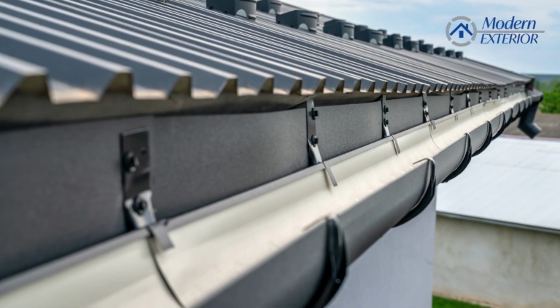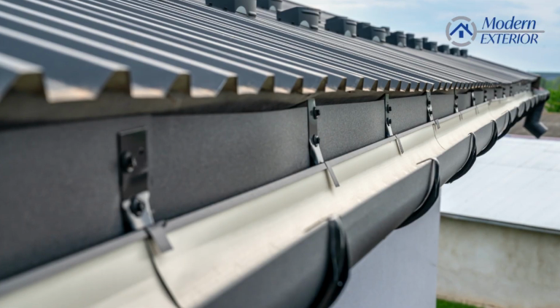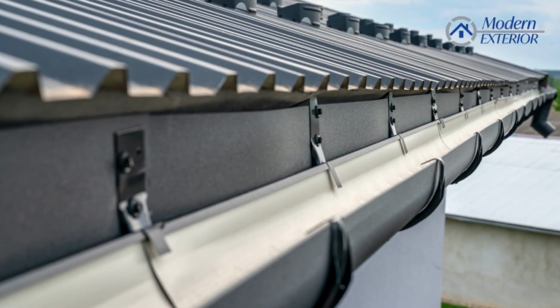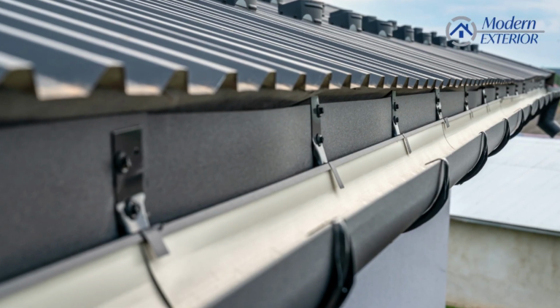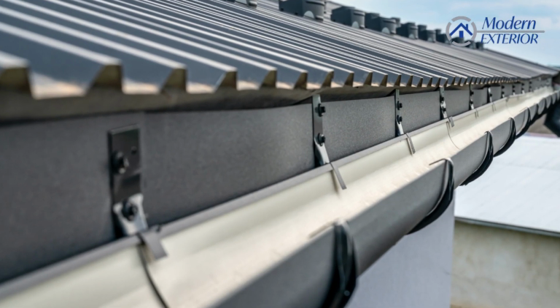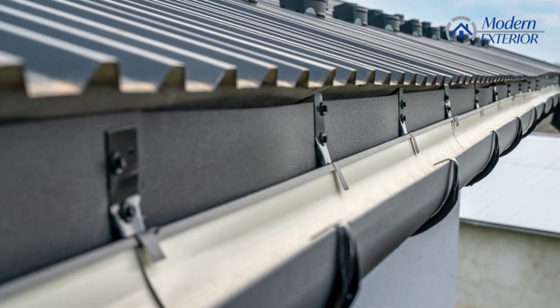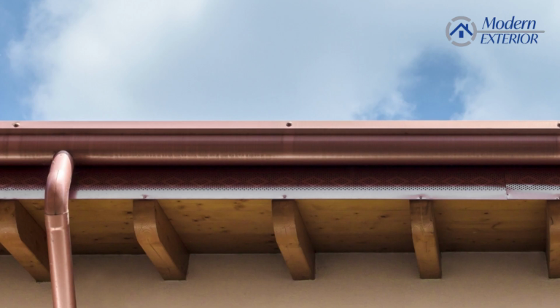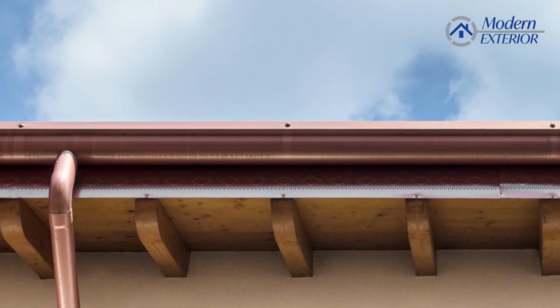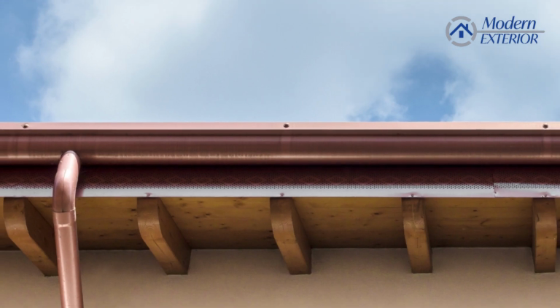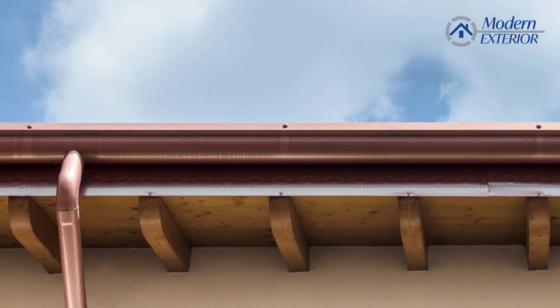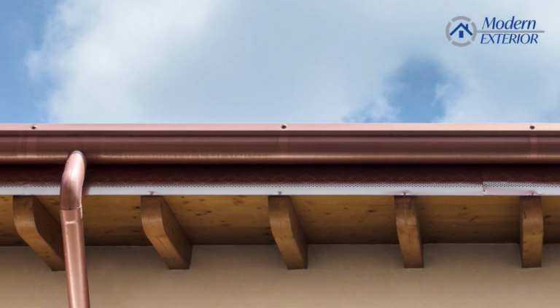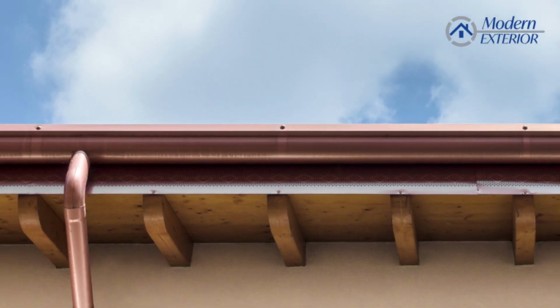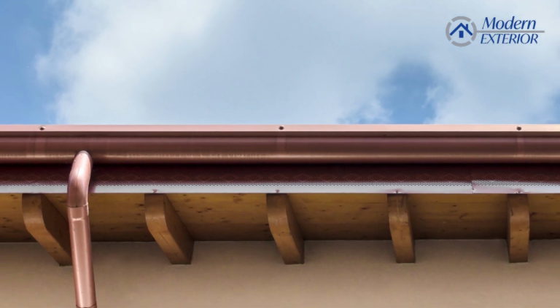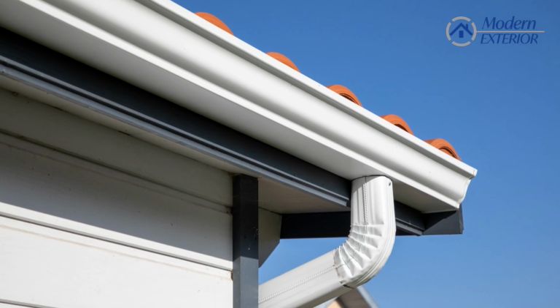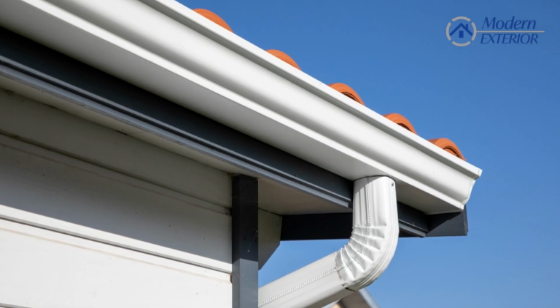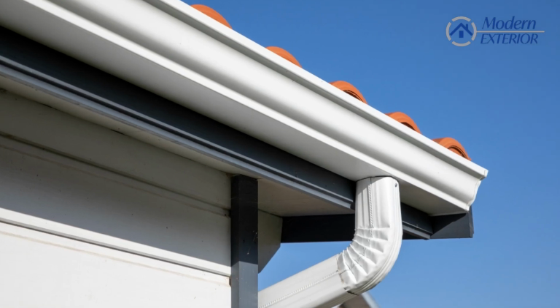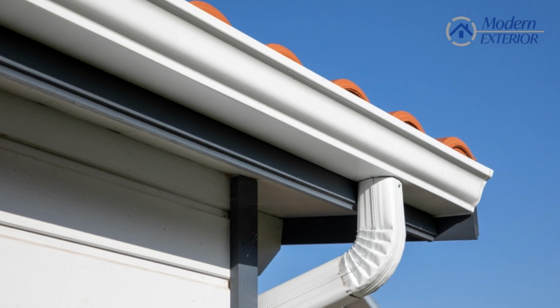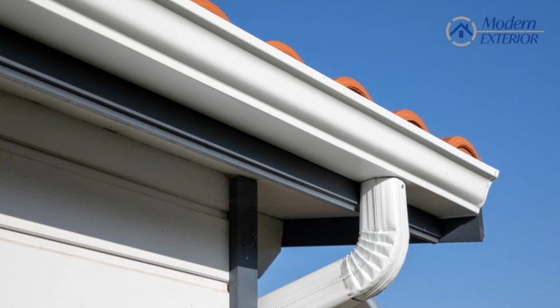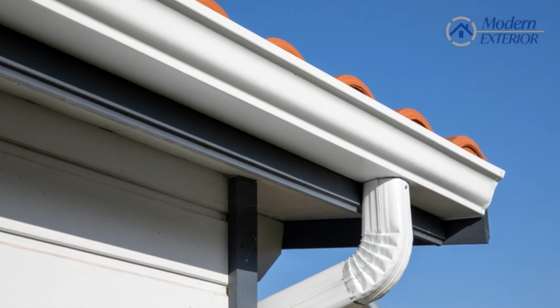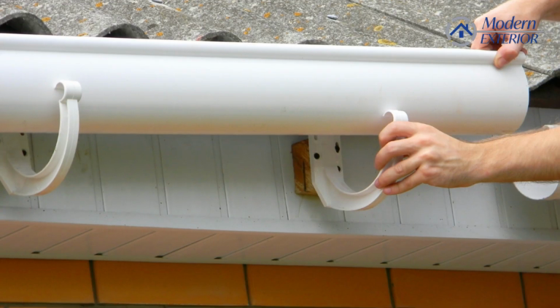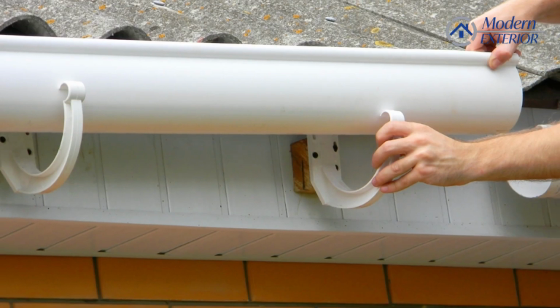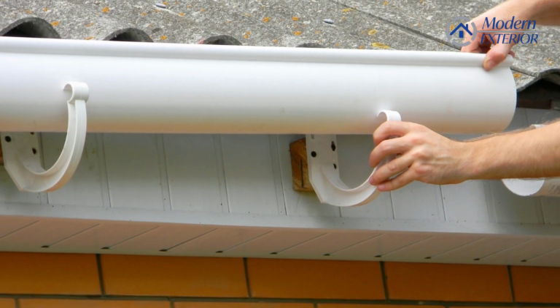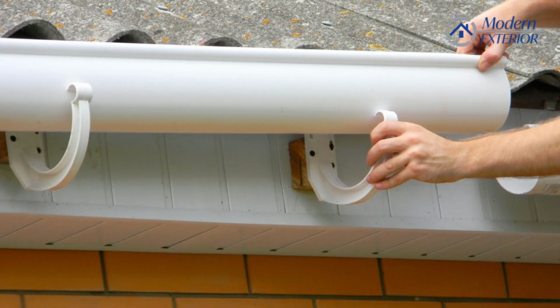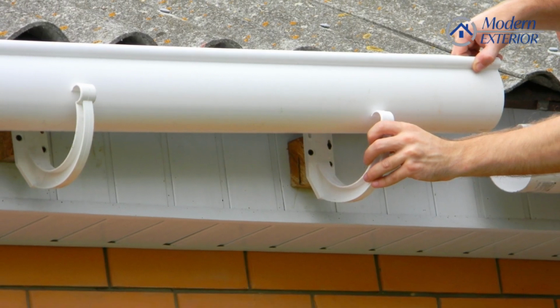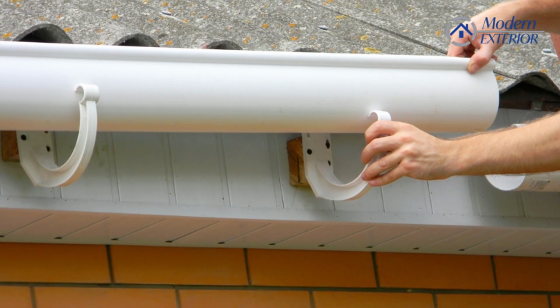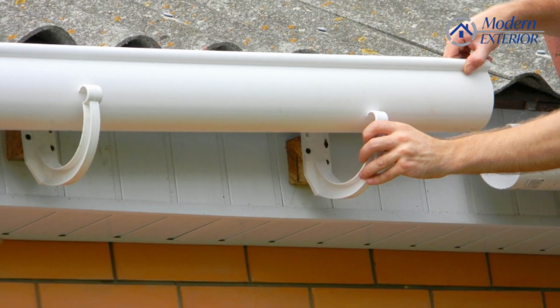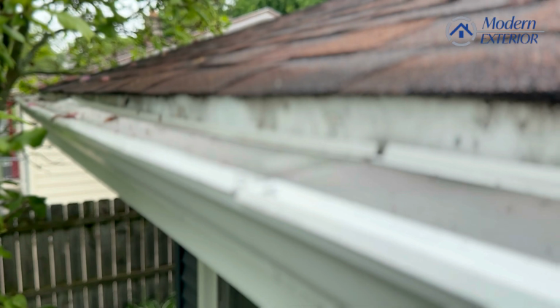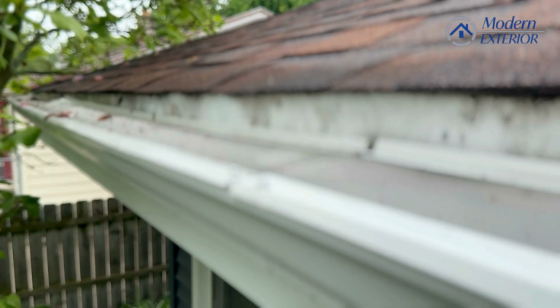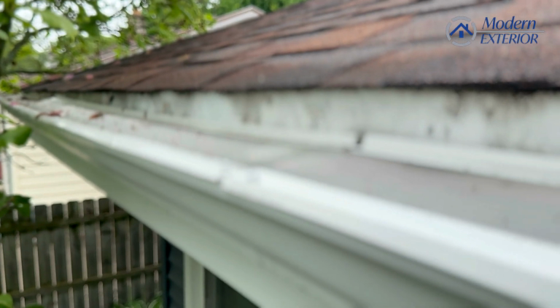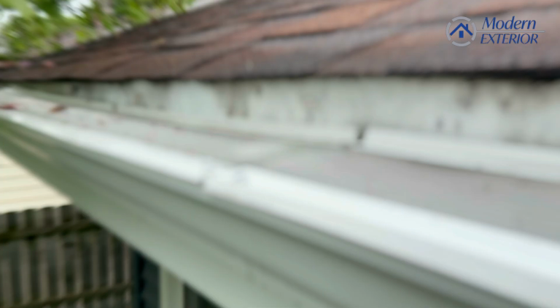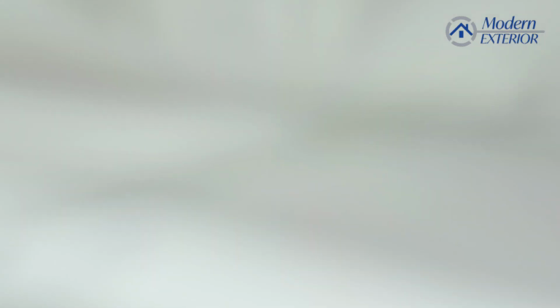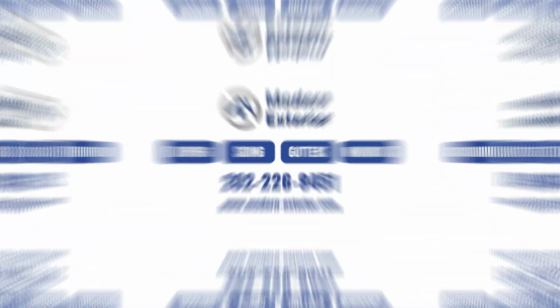Those would be some of the materials based on the latest technology today that you would find gutters to be in. Thank you.